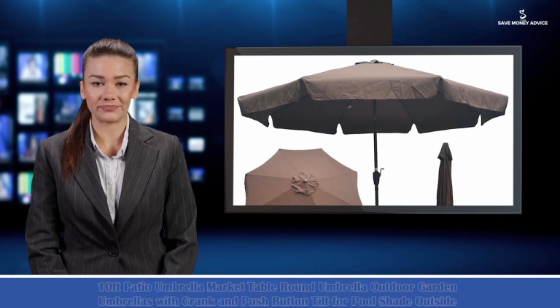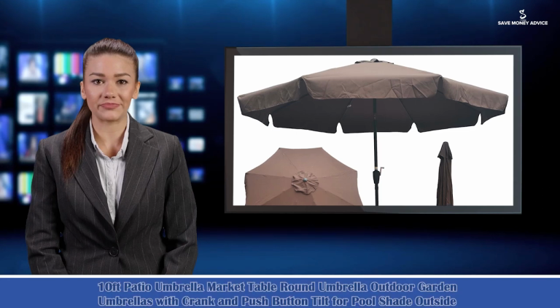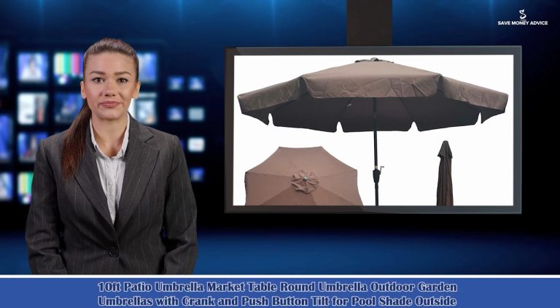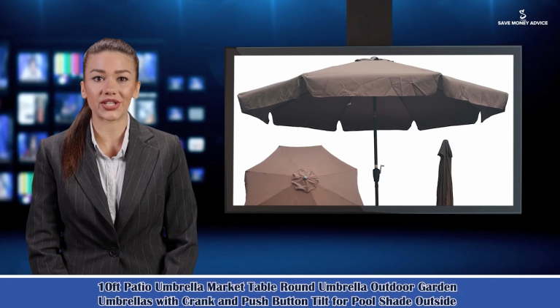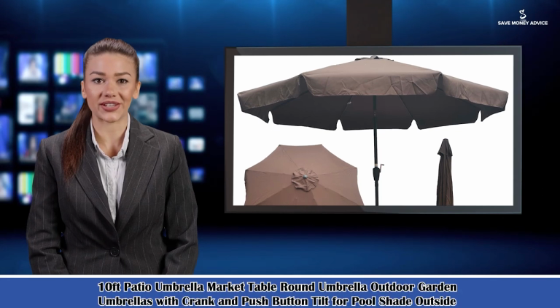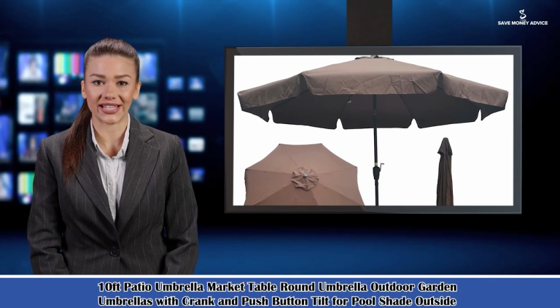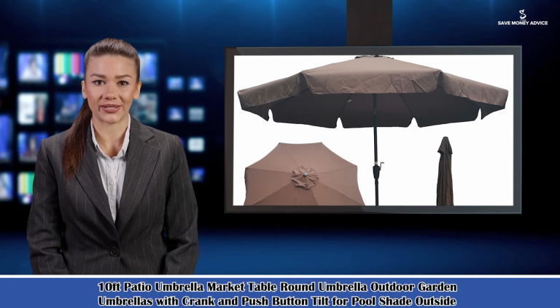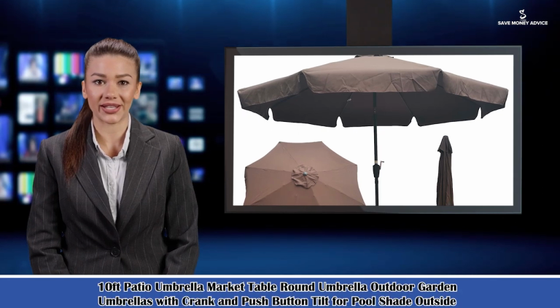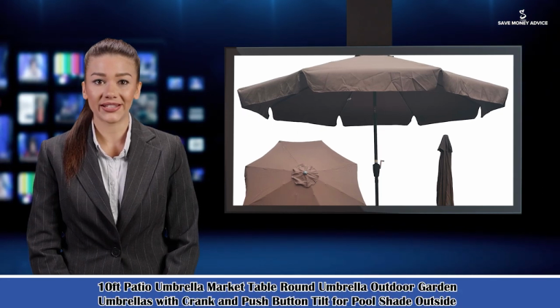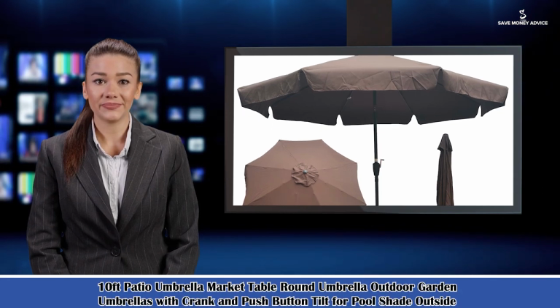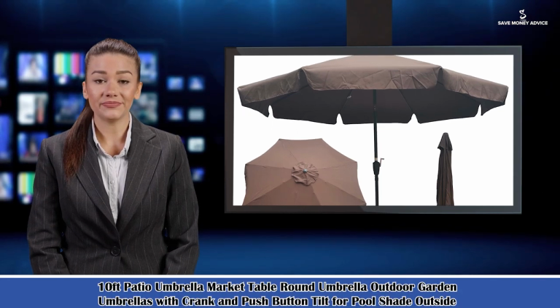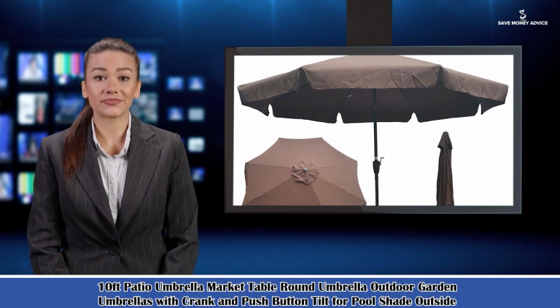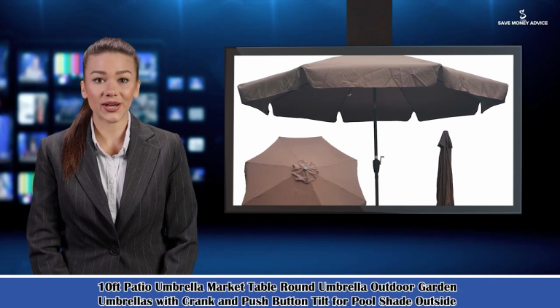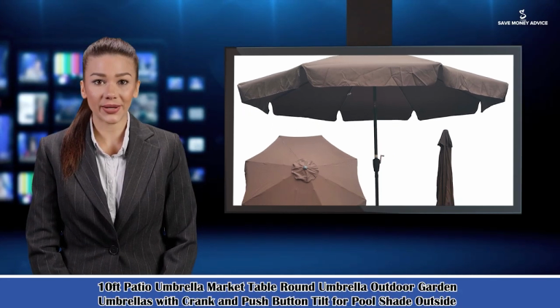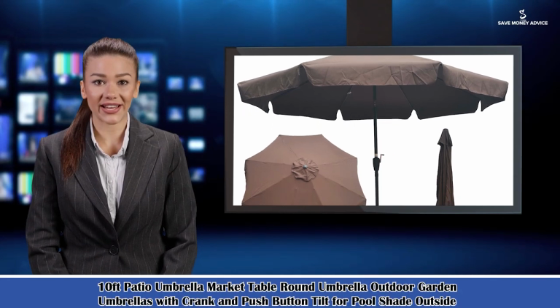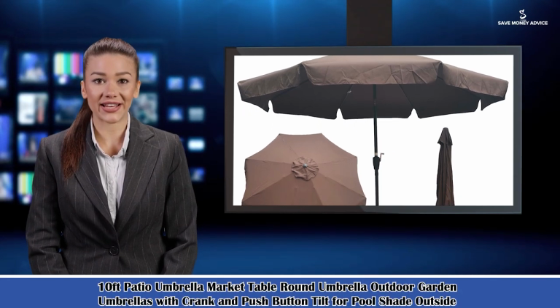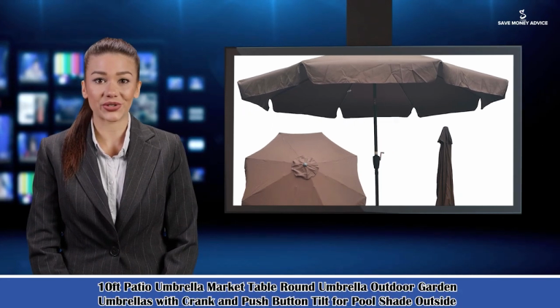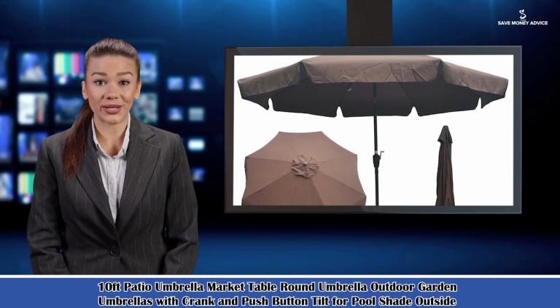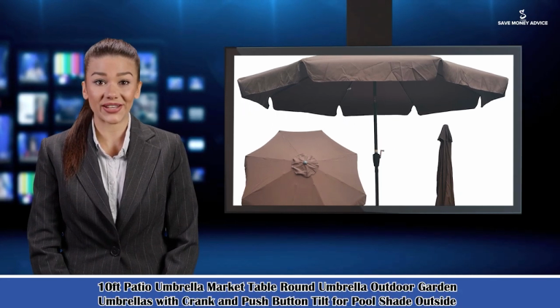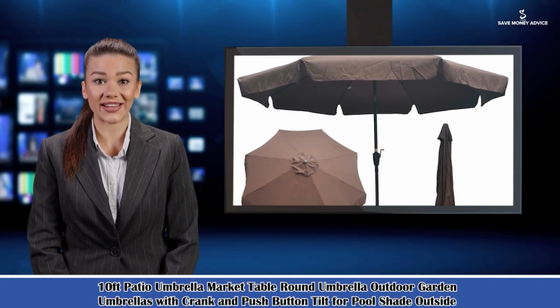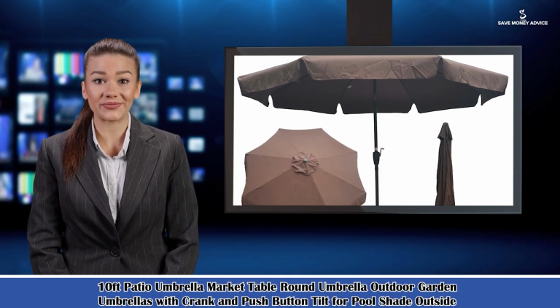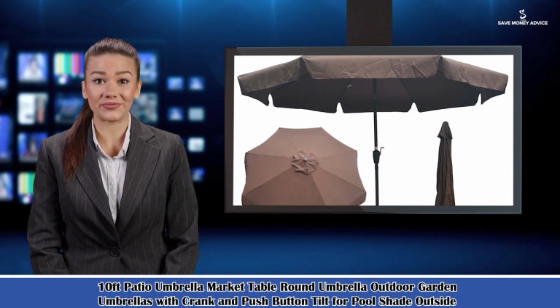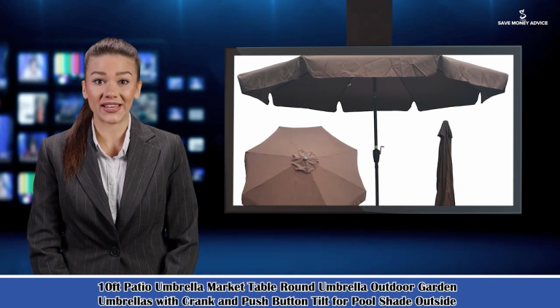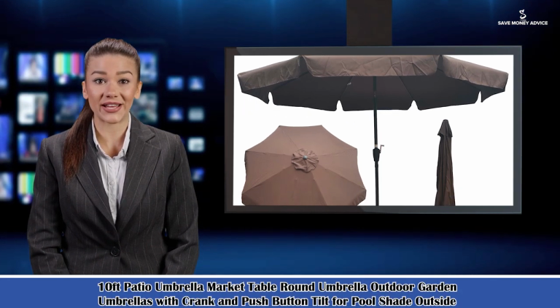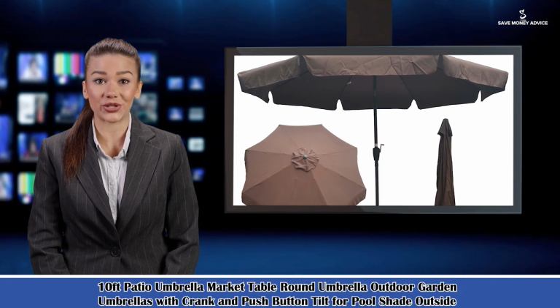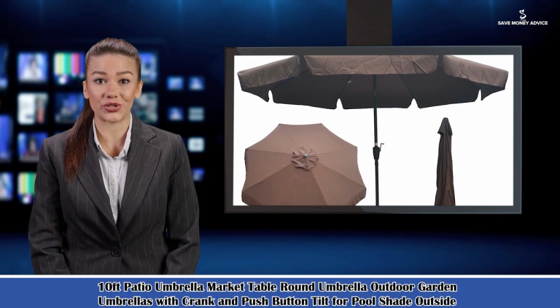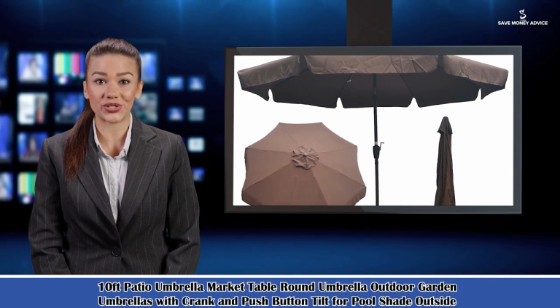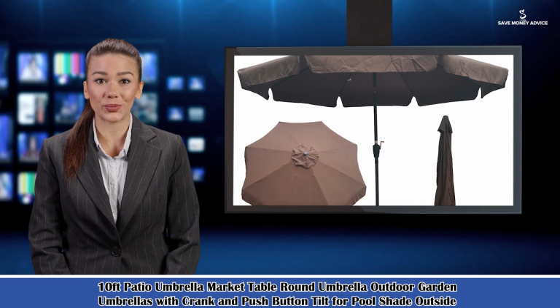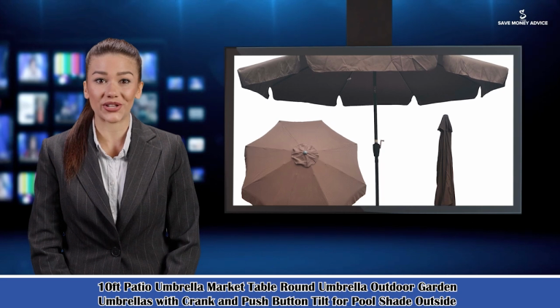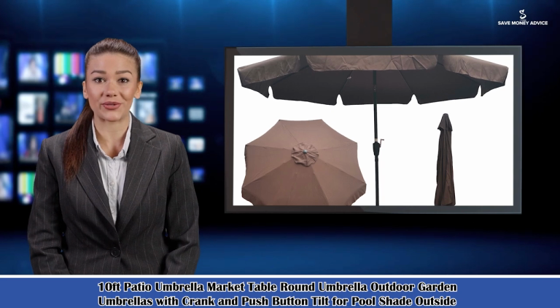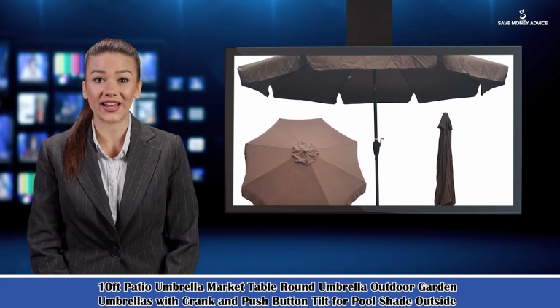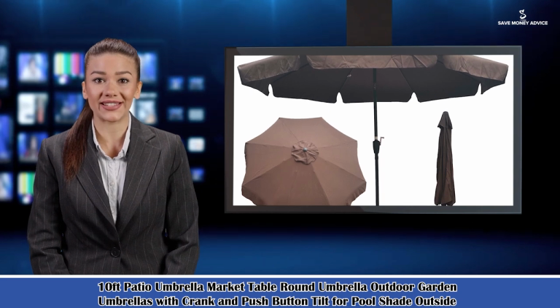Here is Emma speaking. Follow me and I am your shopping guide. I will introduce you to a wonderful product.